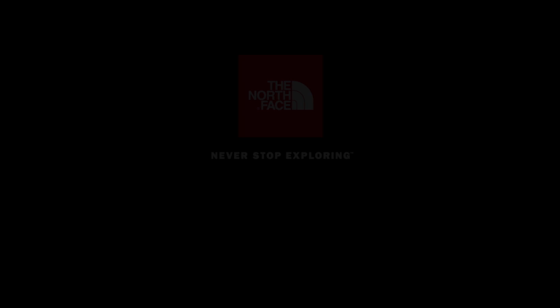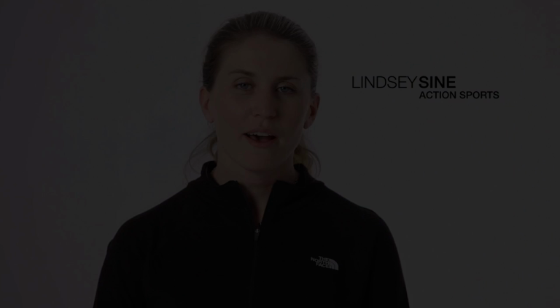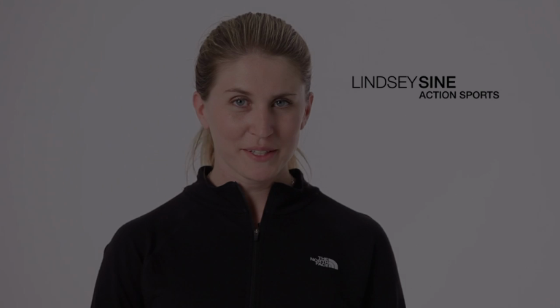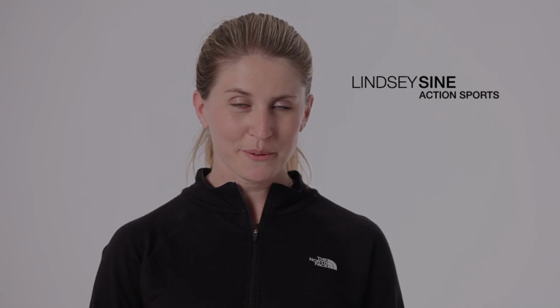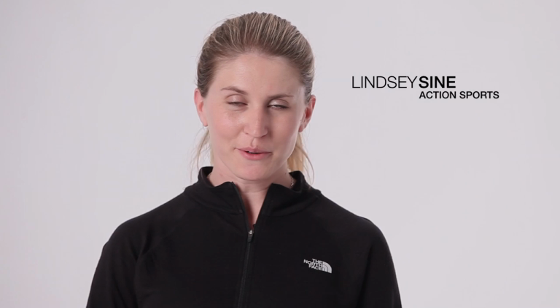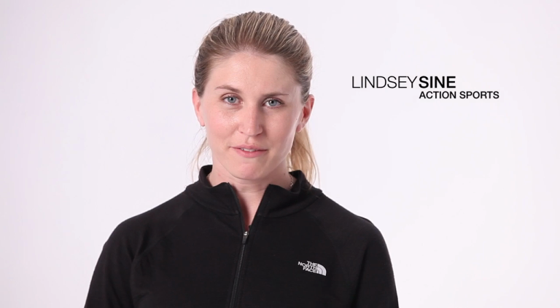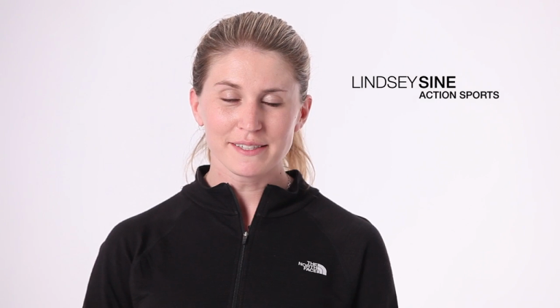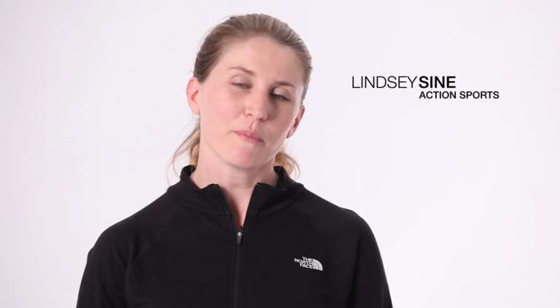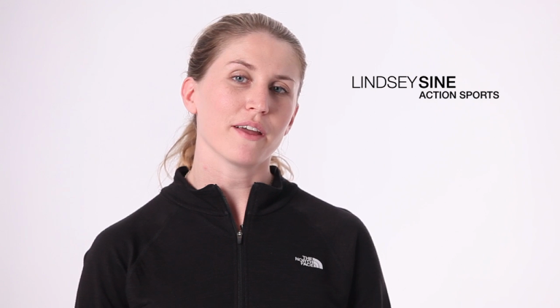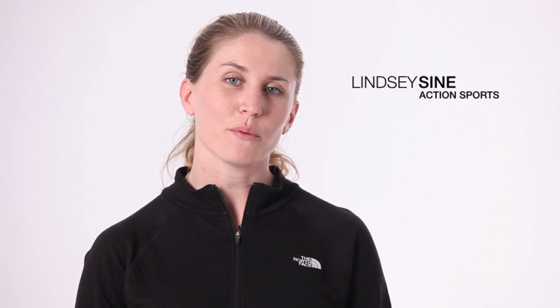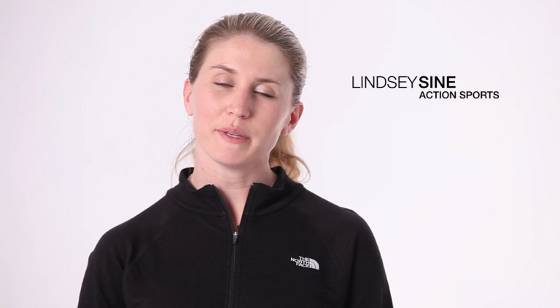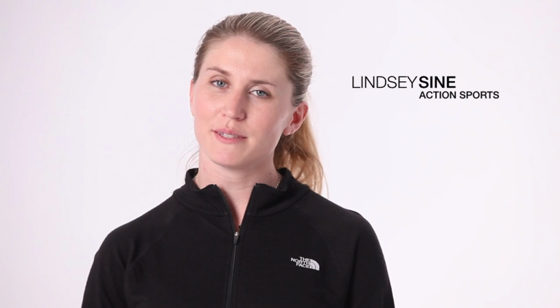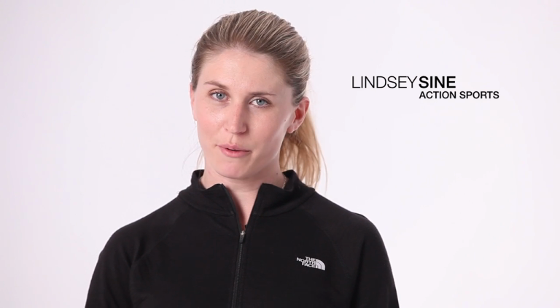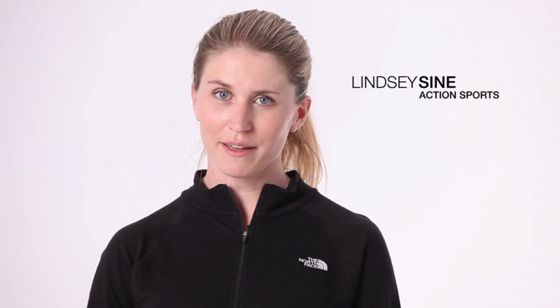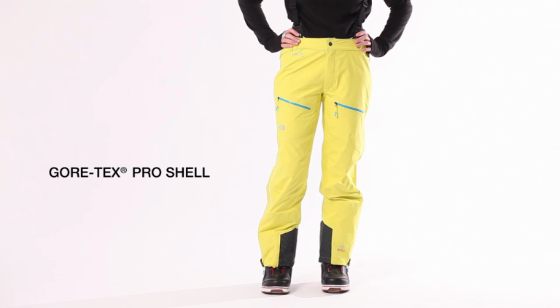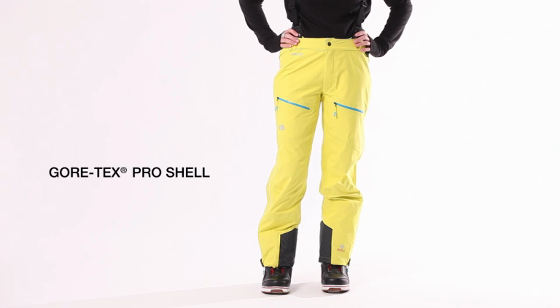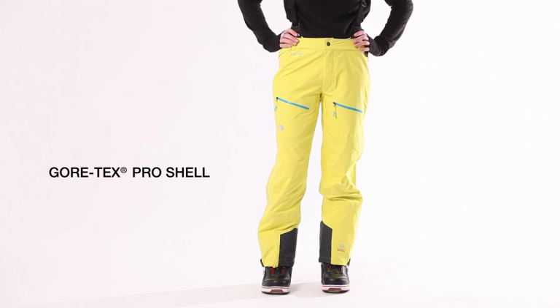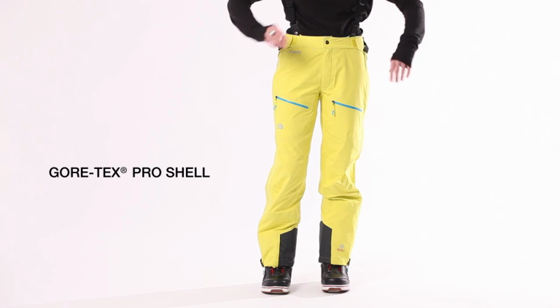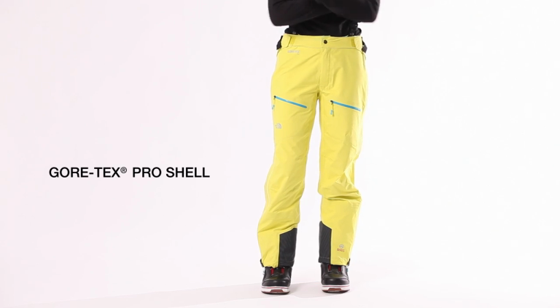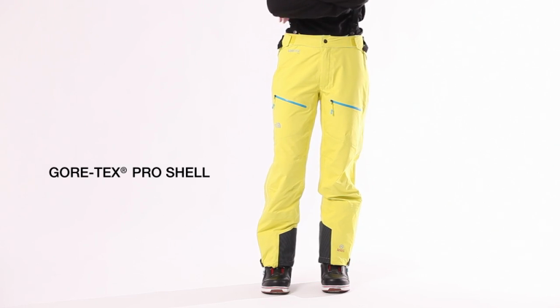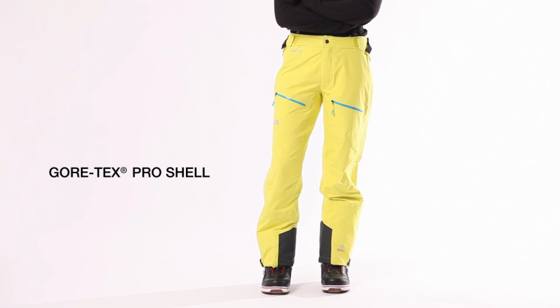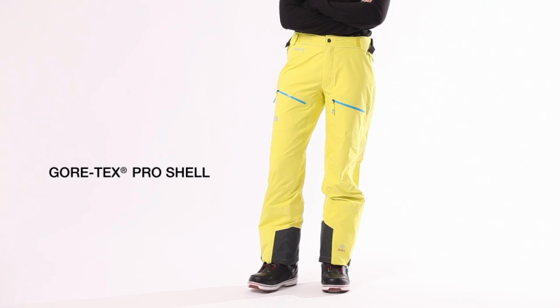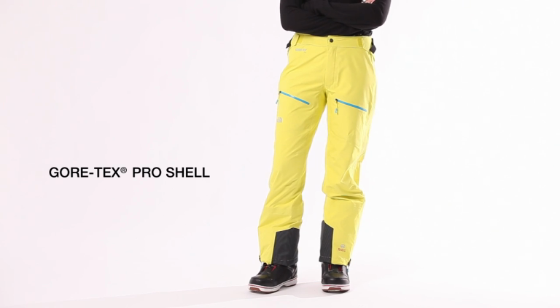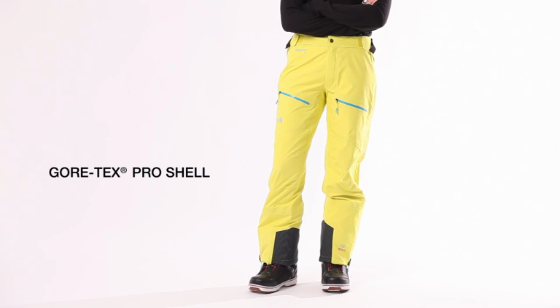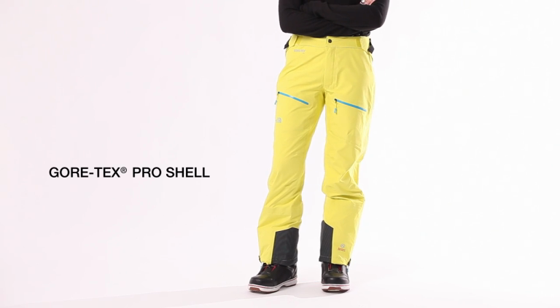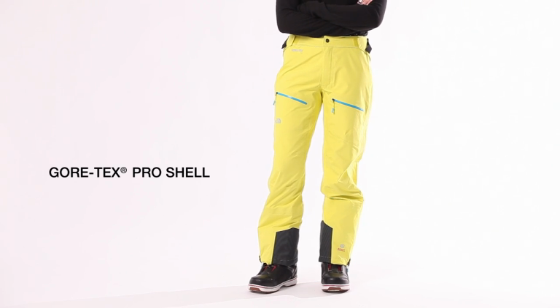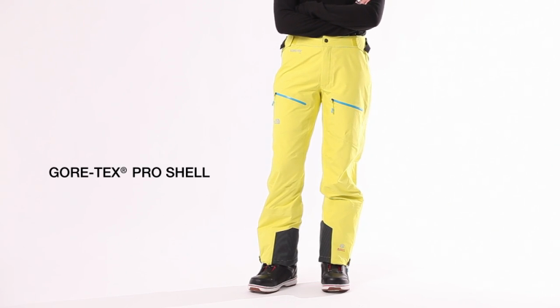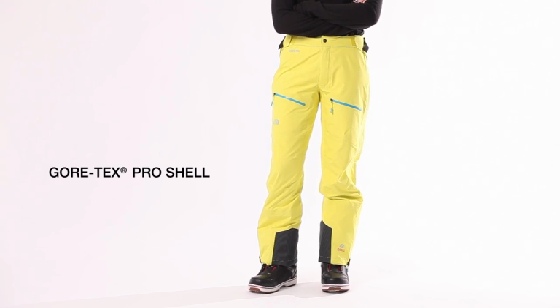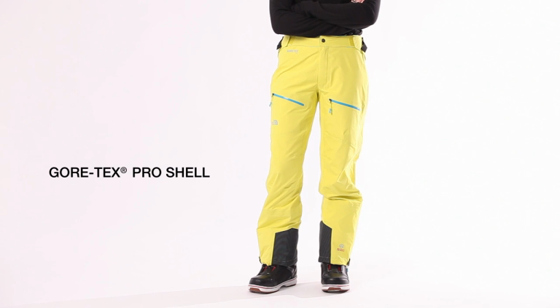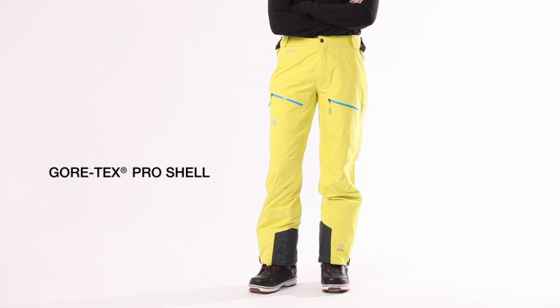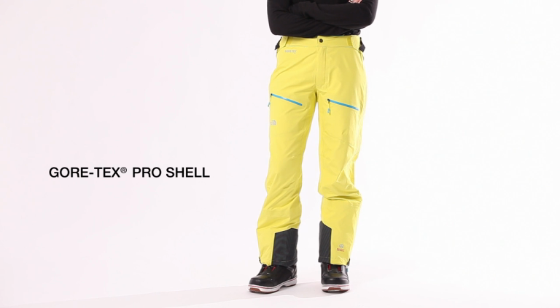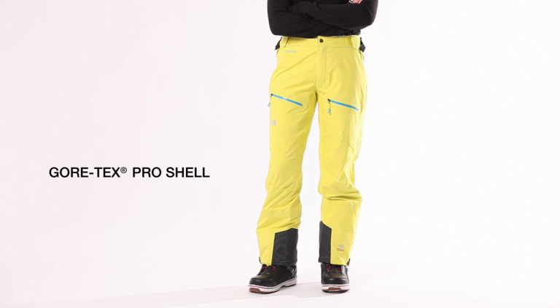I'm Lindsay with the North Face and I'm wearing the Women's Zero Pant. These are Gore-Tex Pro Shell pants that are fully seam-sealed and waterproof.